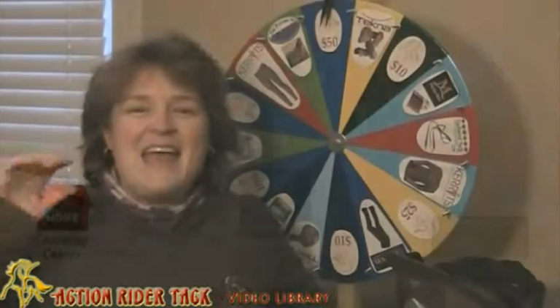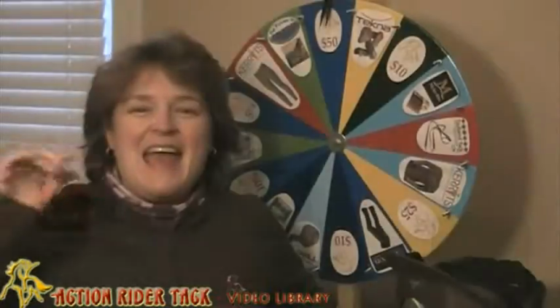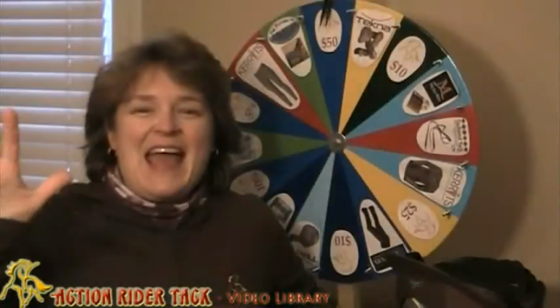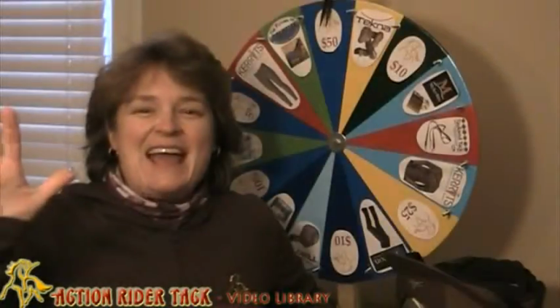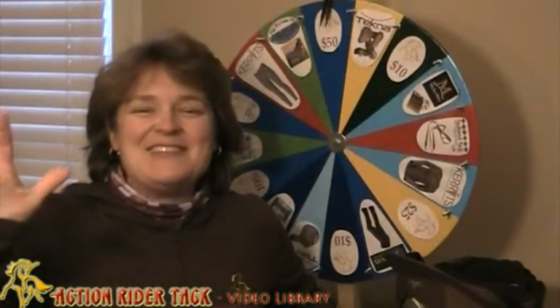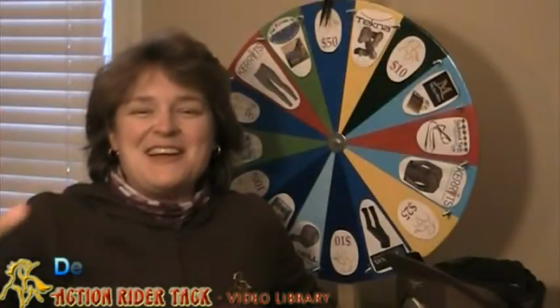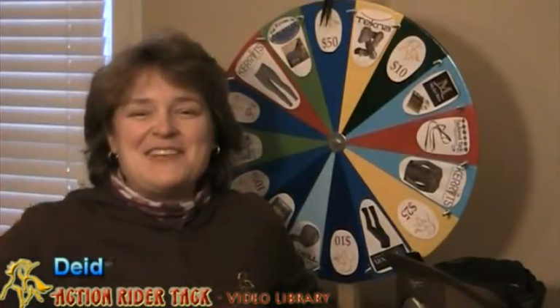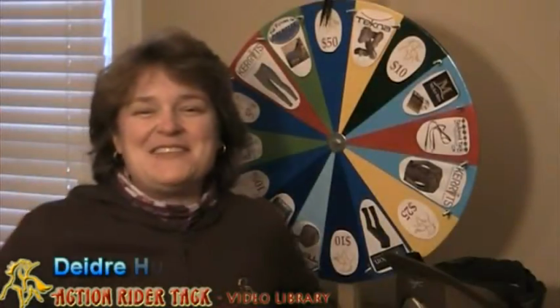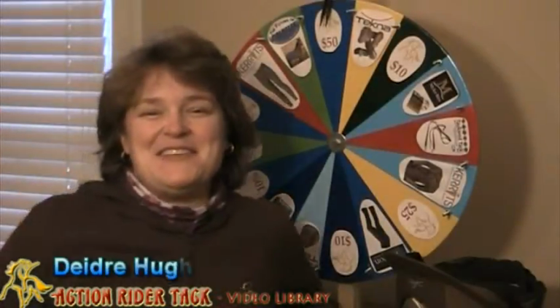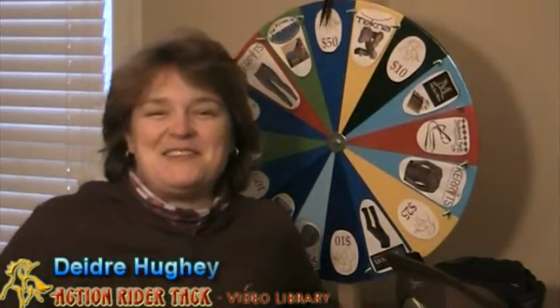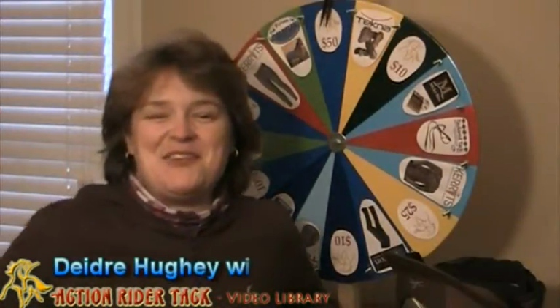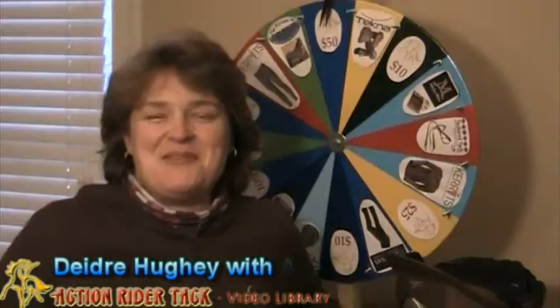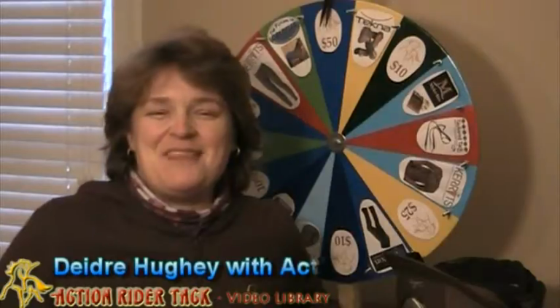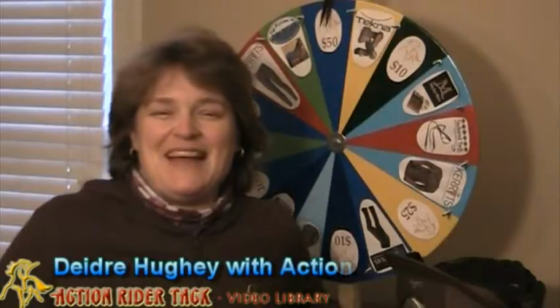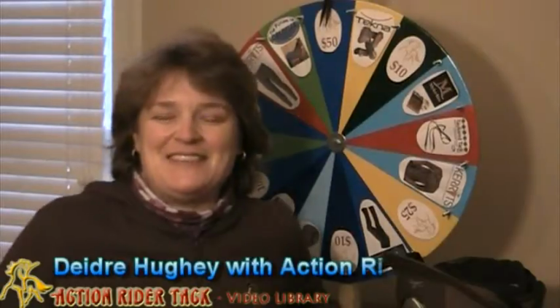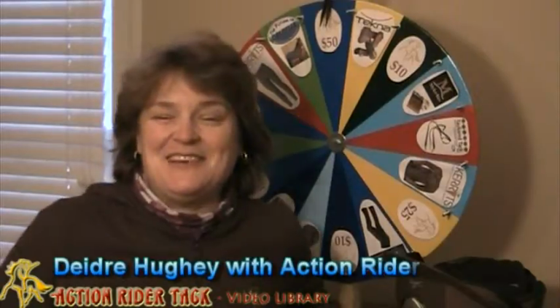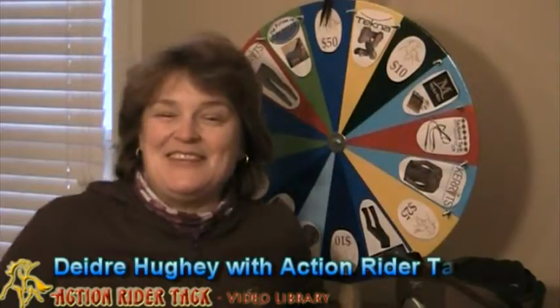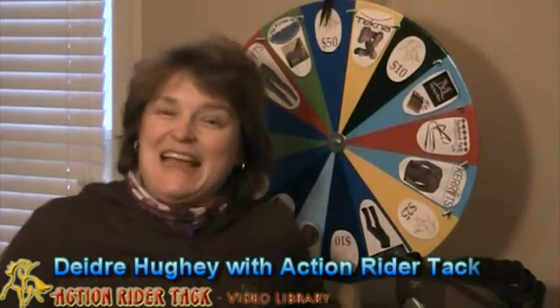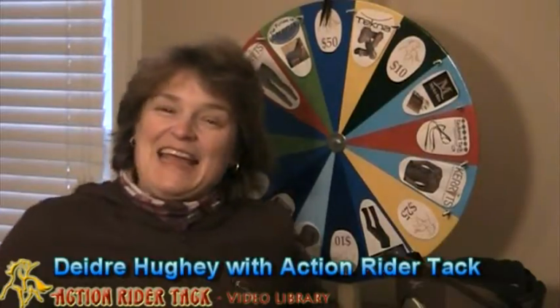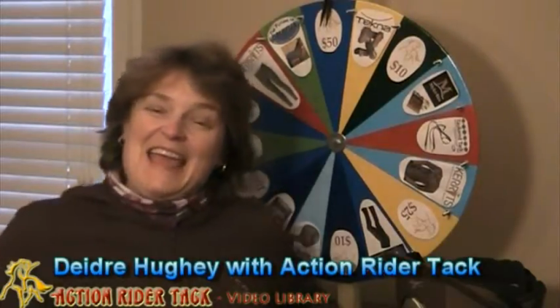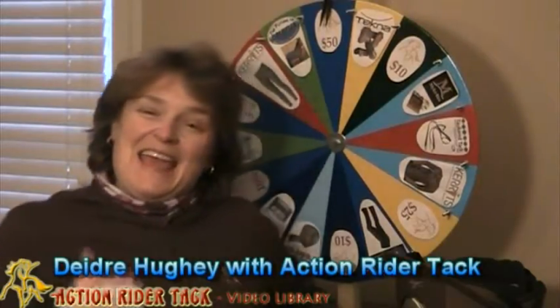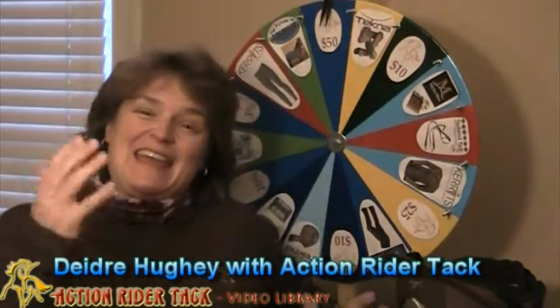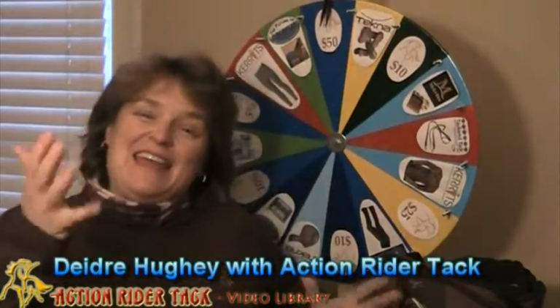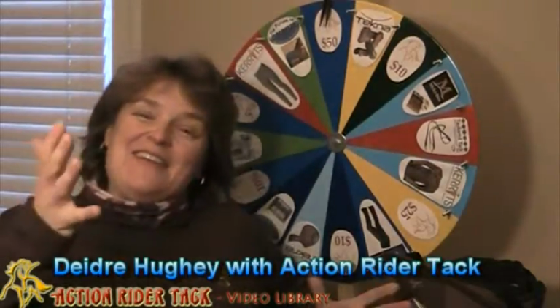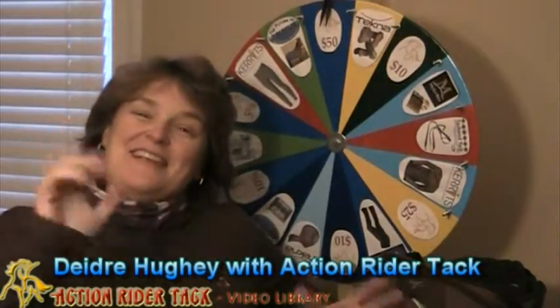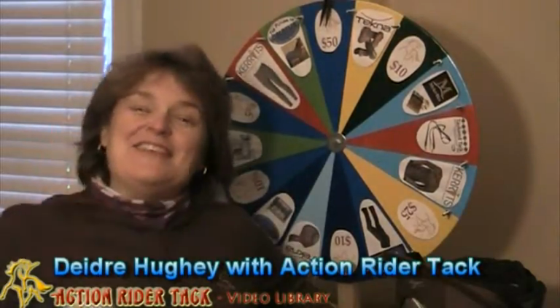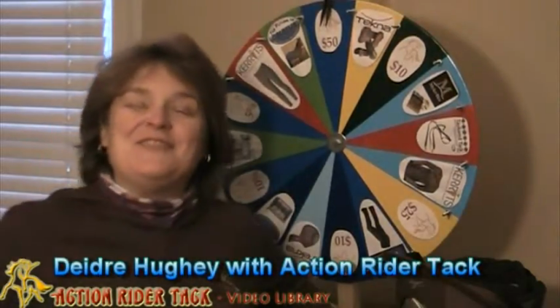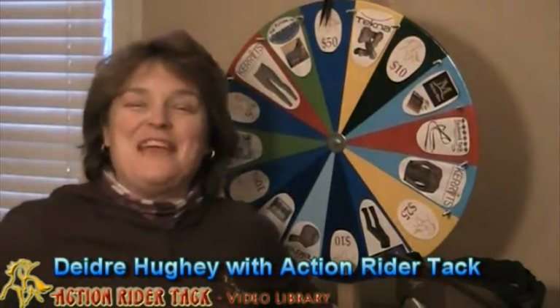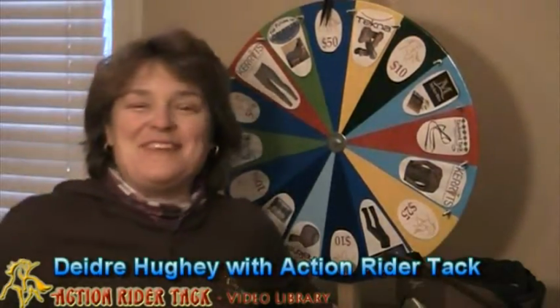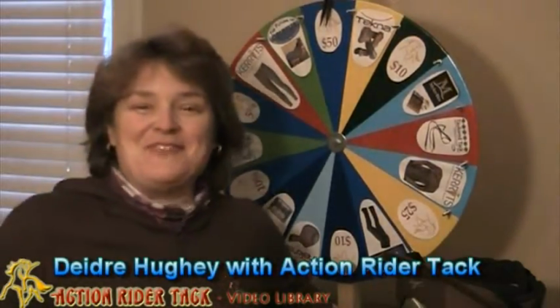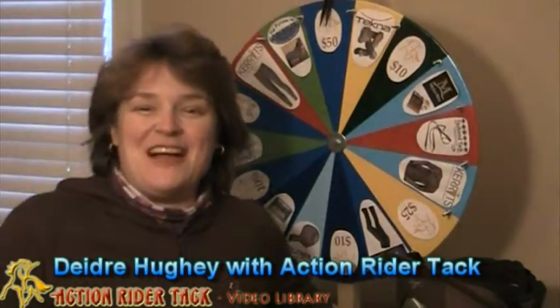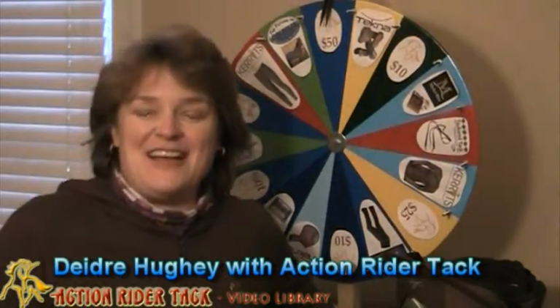Hey, Action Riders! This is Deidre Huey with Action Rider Tack, and here it is, Fan Fridays.